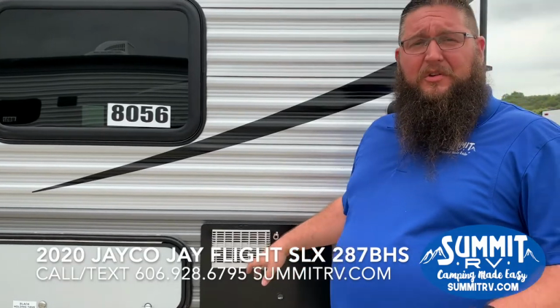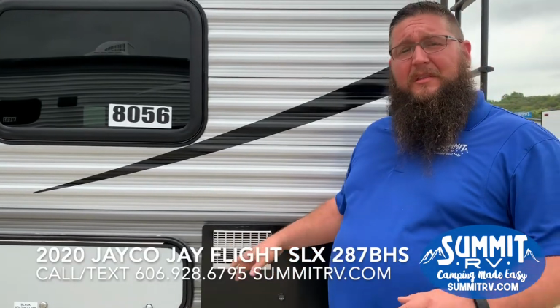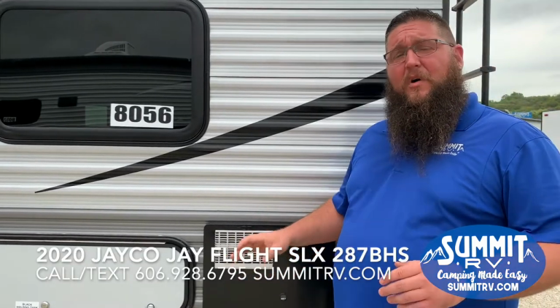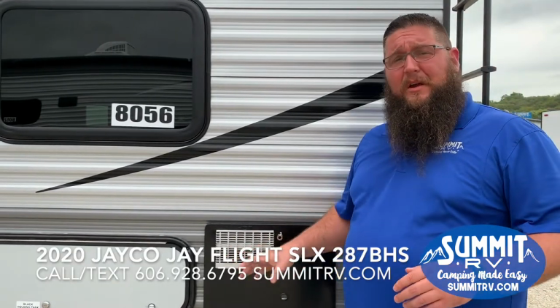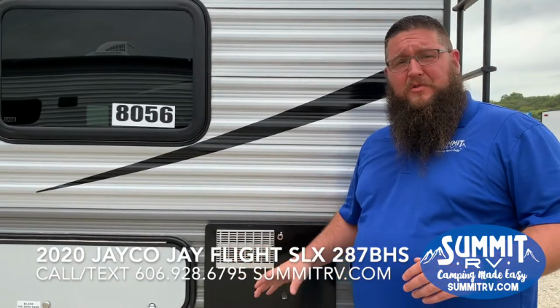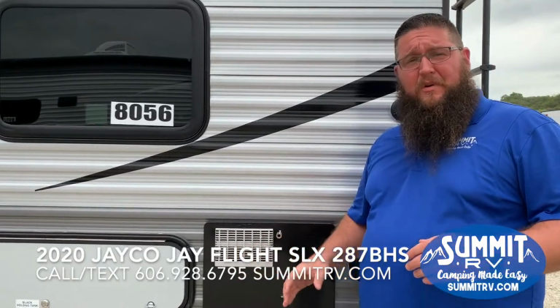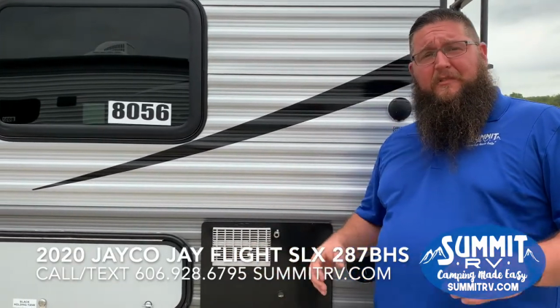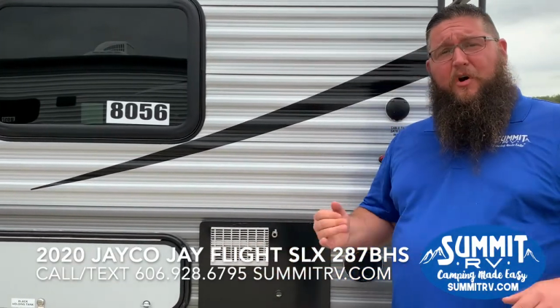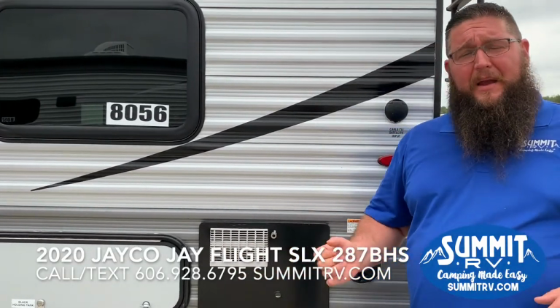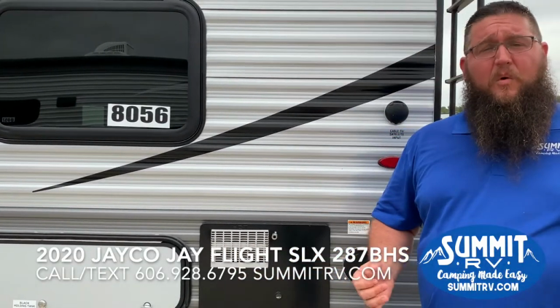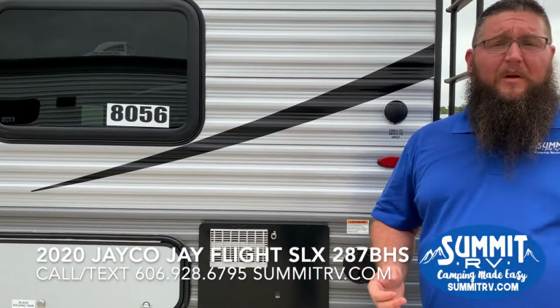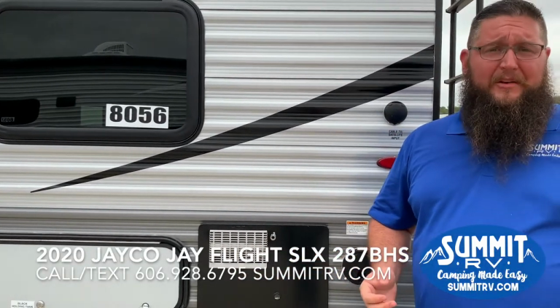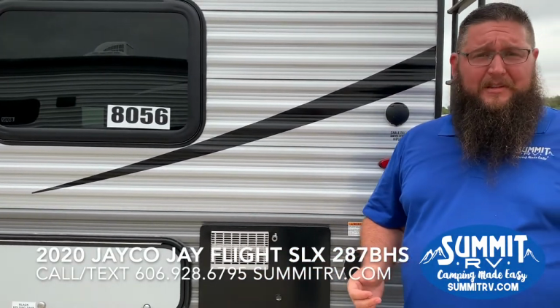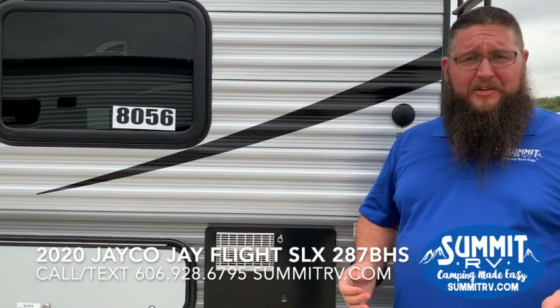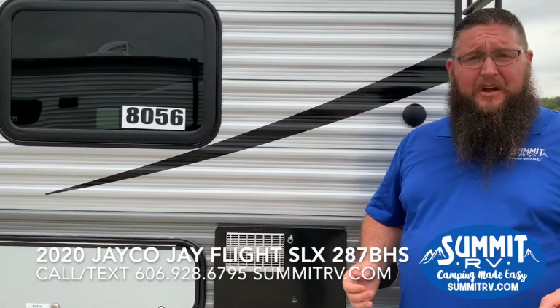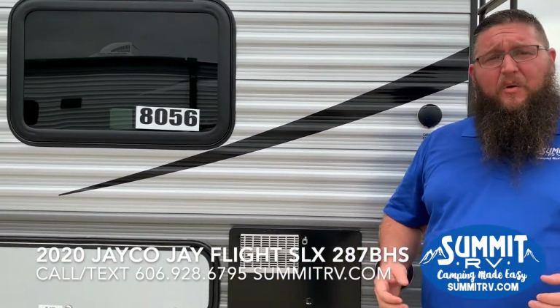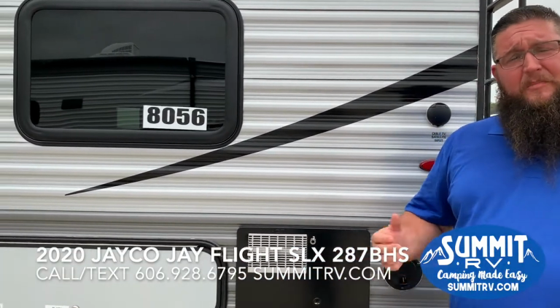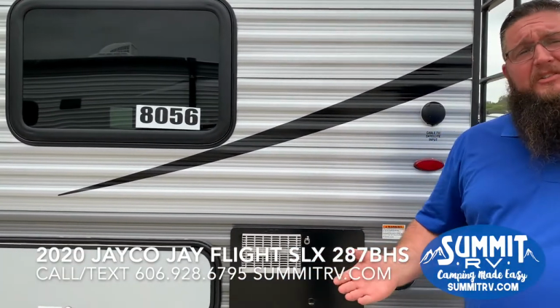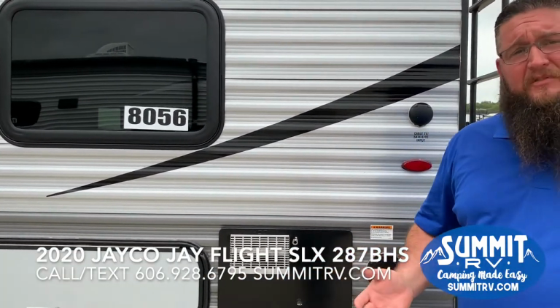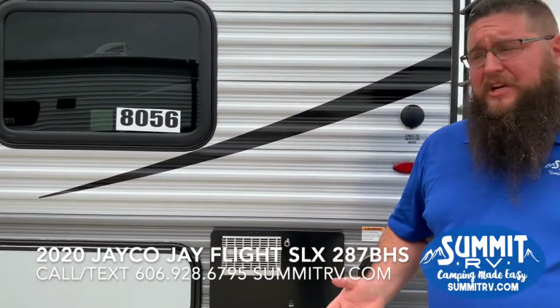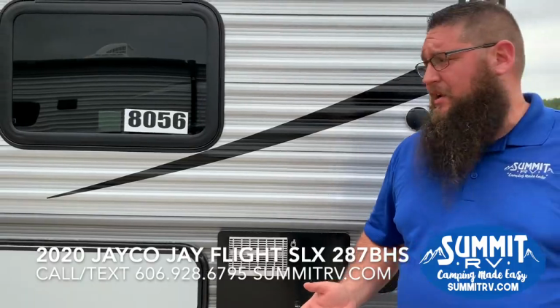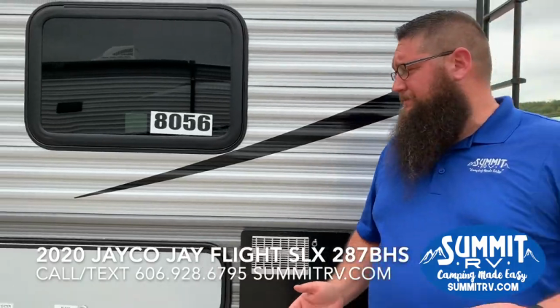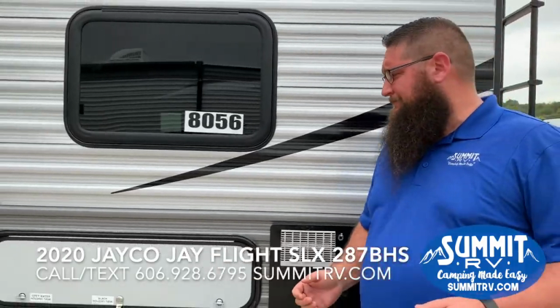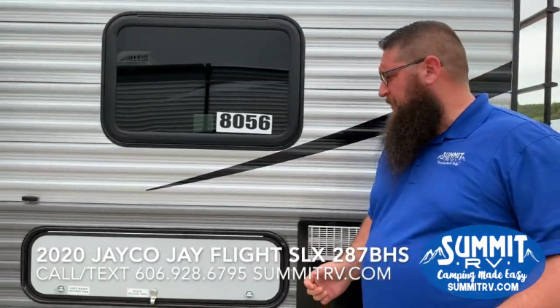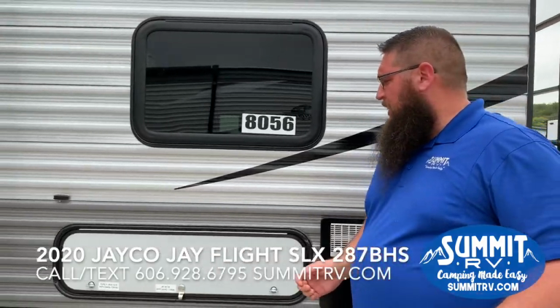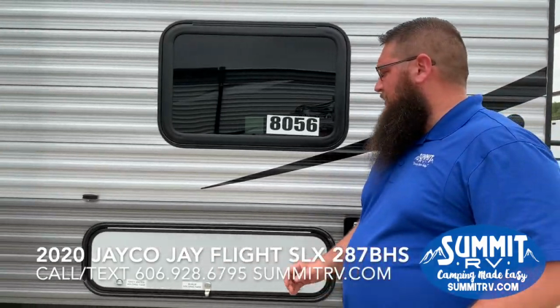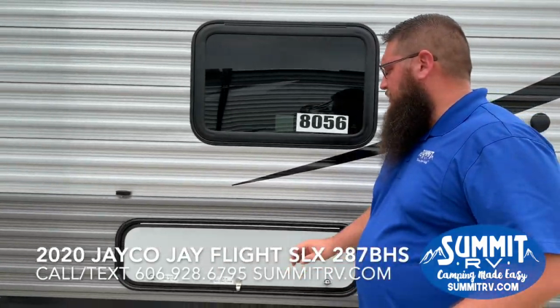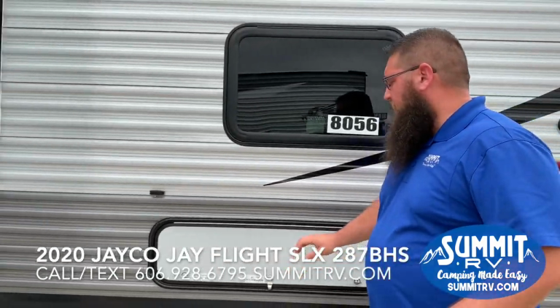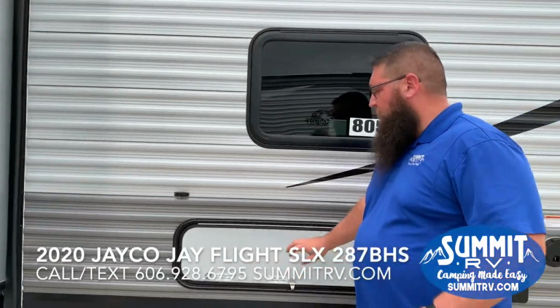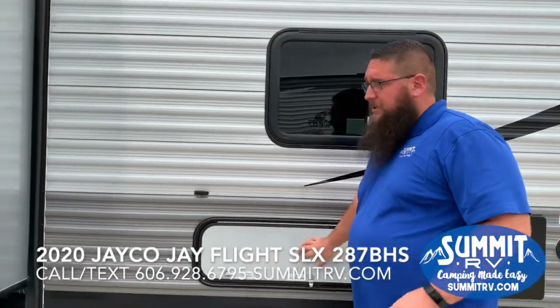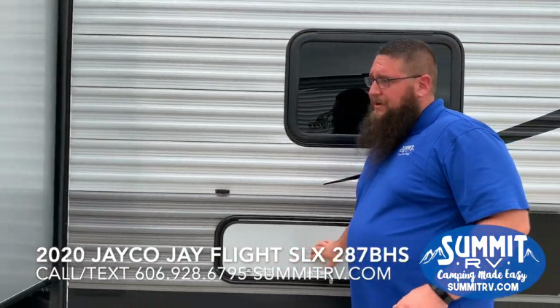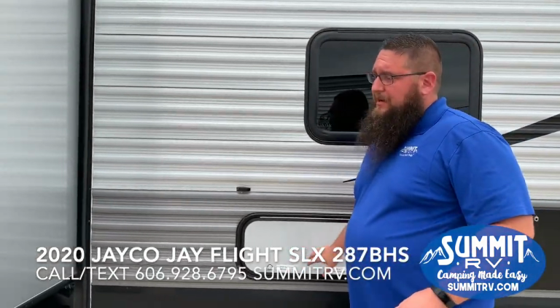It has a 6-gallon DSI water heater this year that runs off propane or electric, which is a big change for Jayco. There's also another small storage area here.